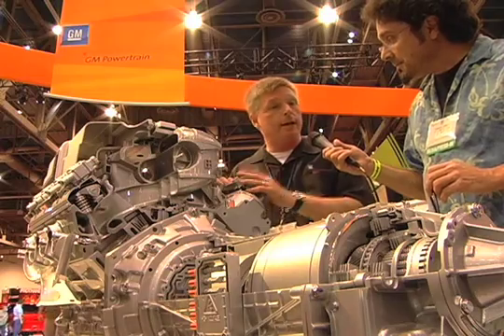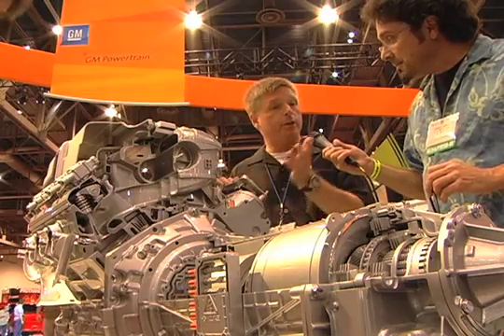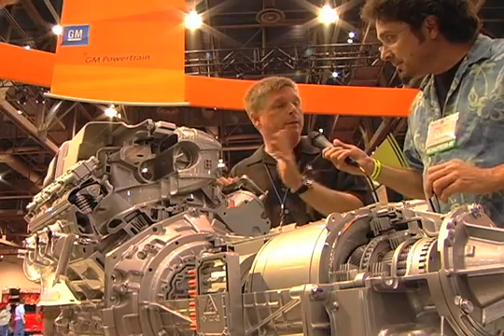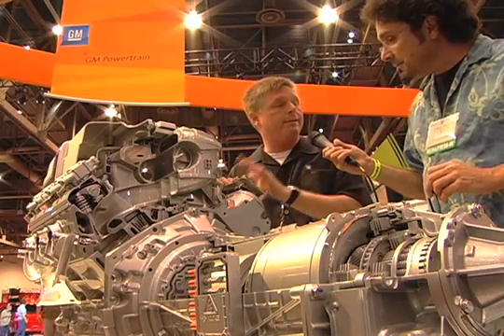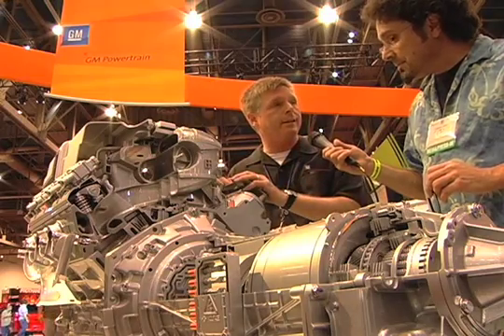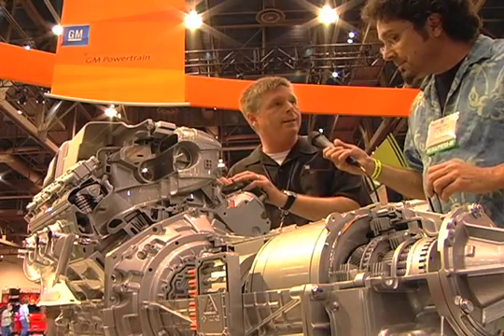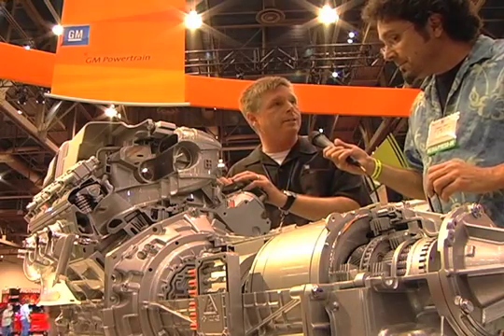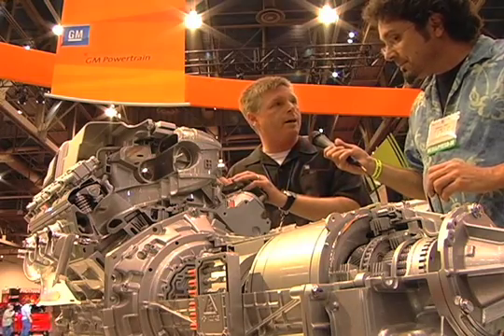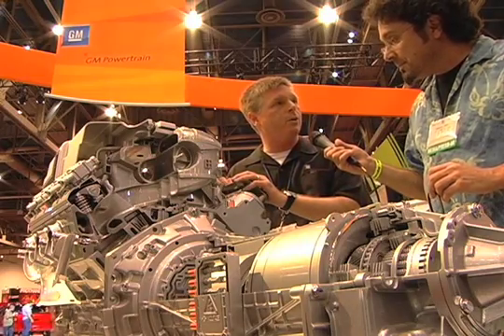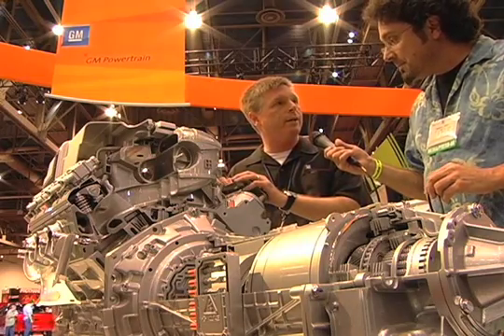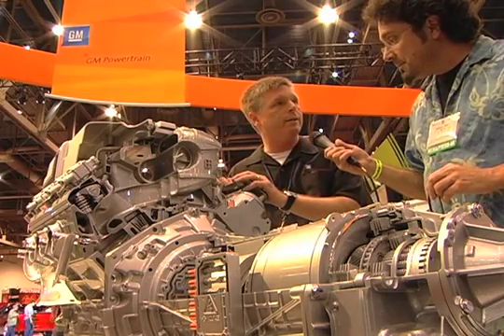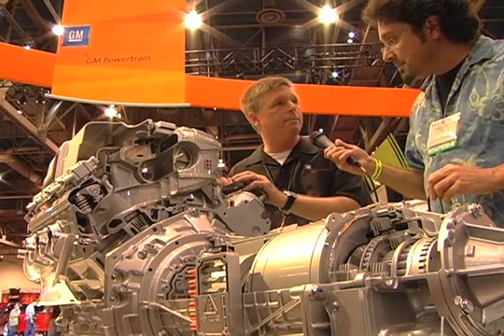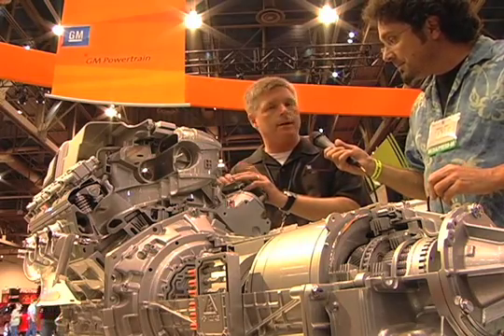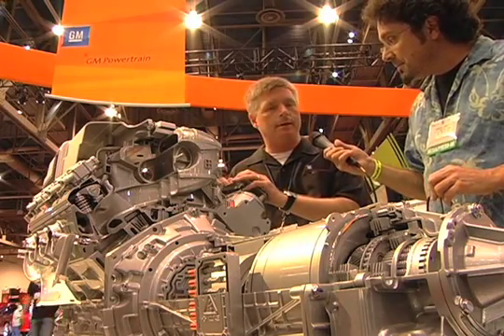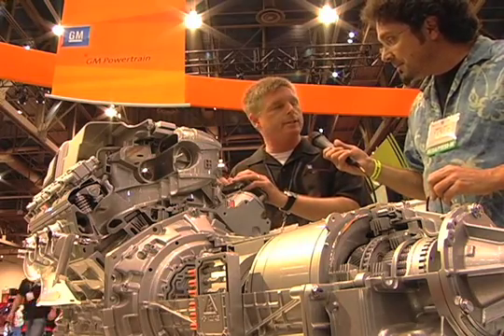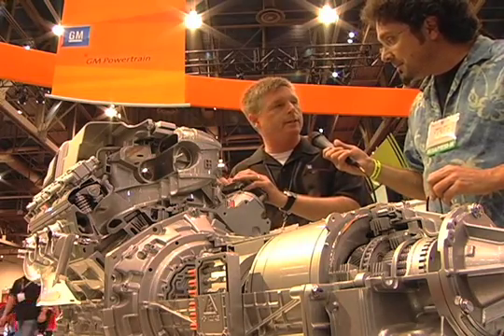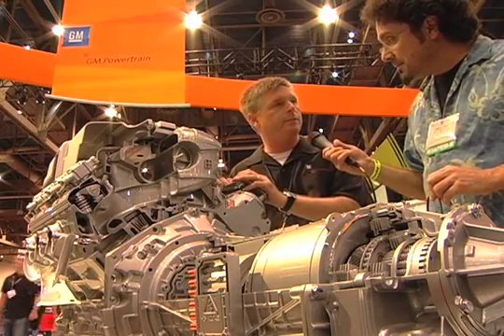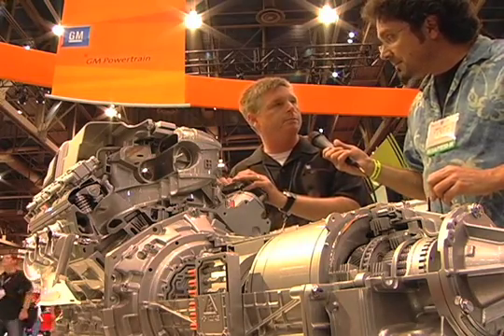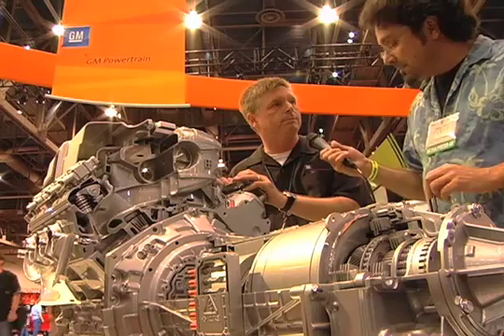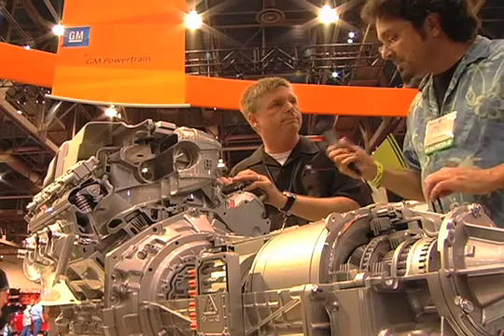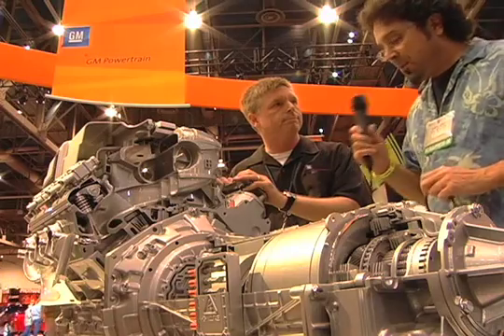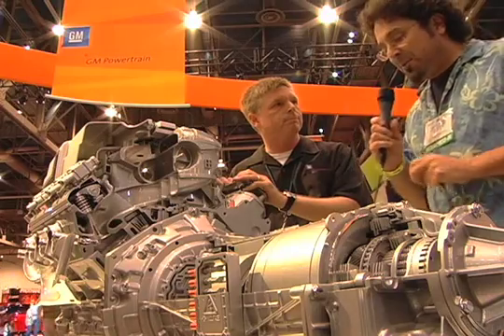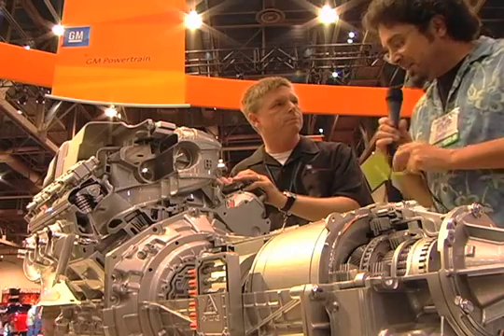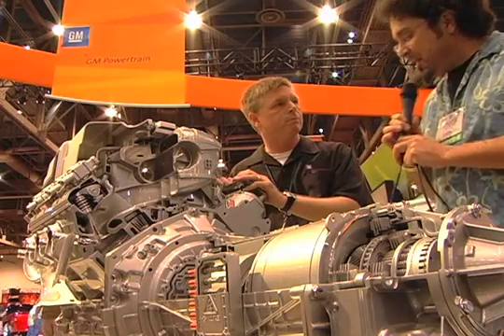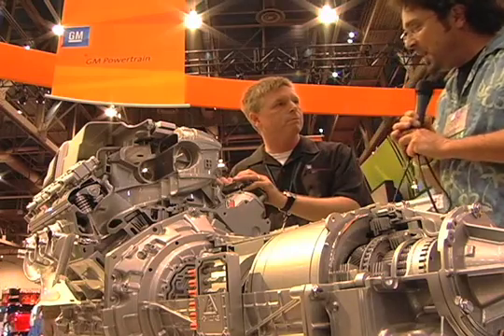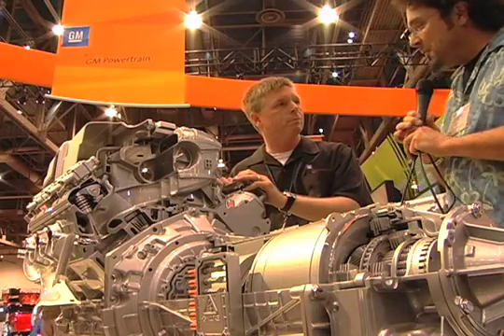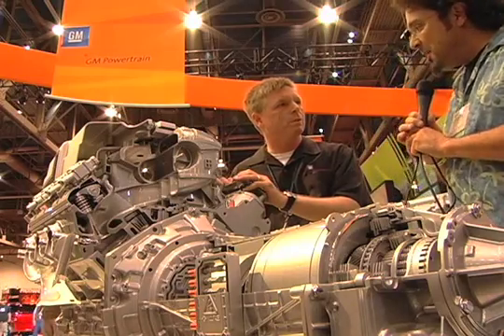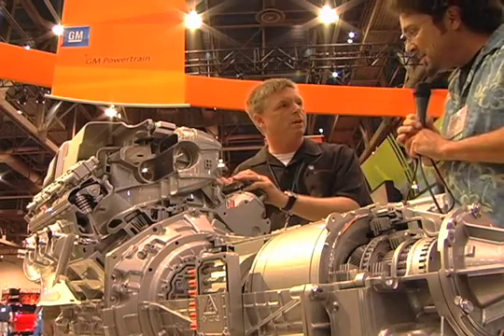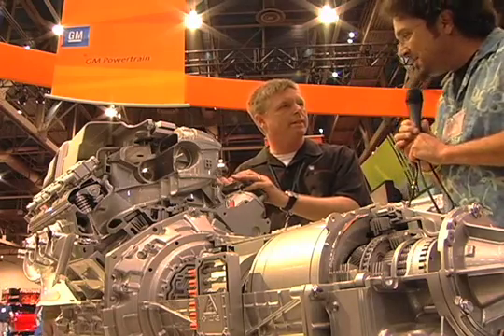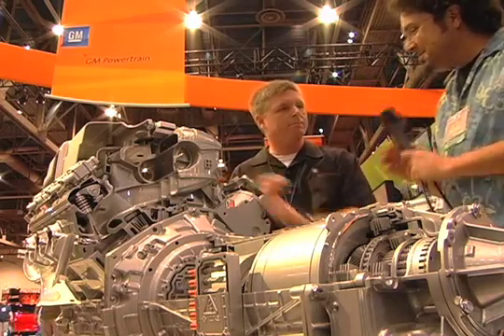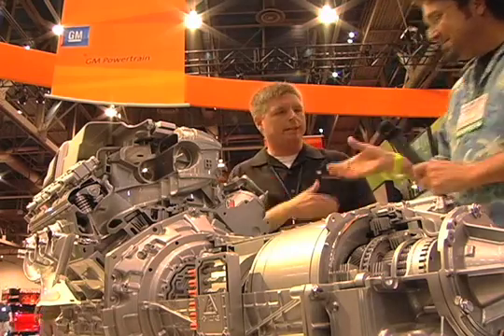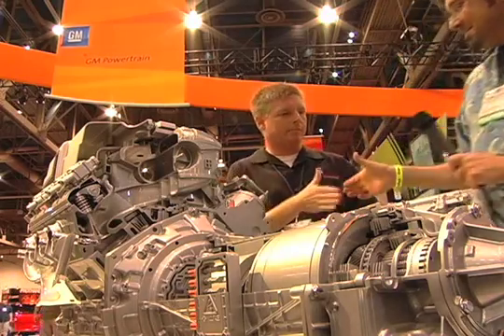And you can buy it today in a Tahoe and an Escalade. Good stuff. Thank you very much, Joel. You're welcome. Thanks, Dan.